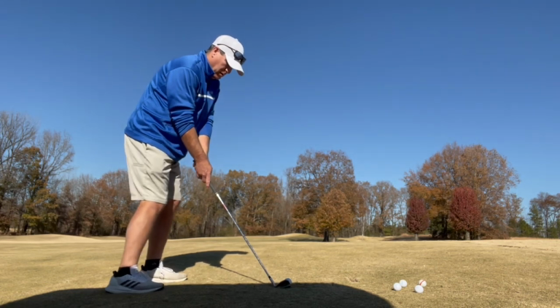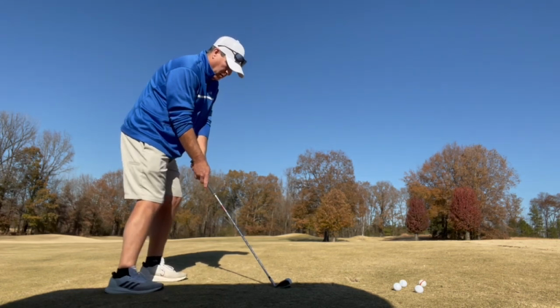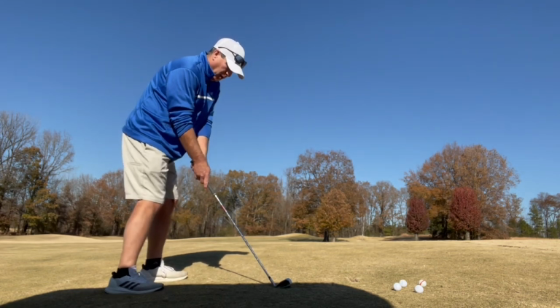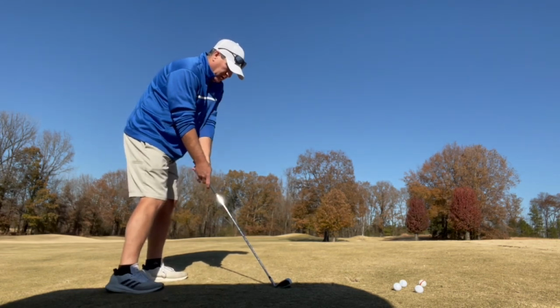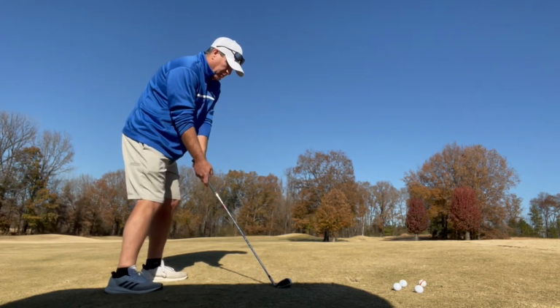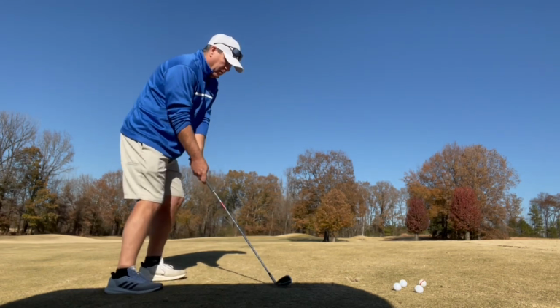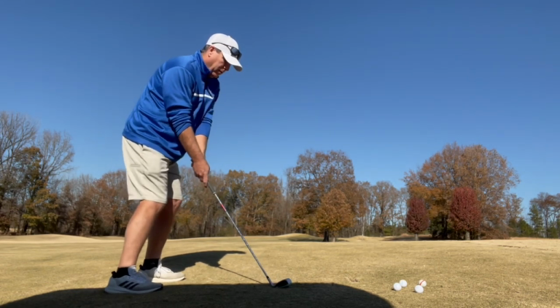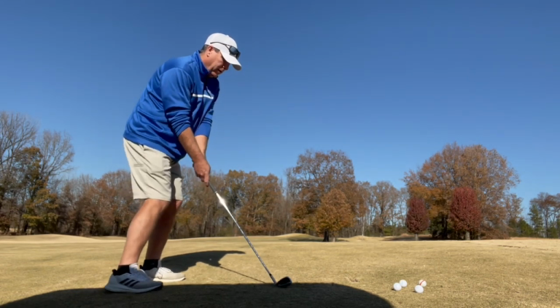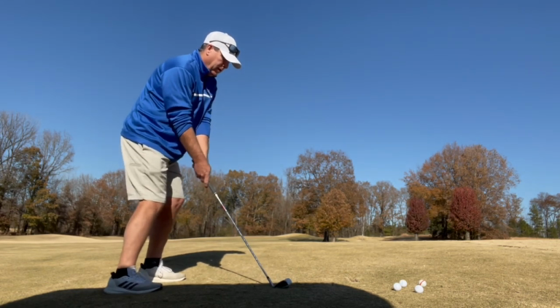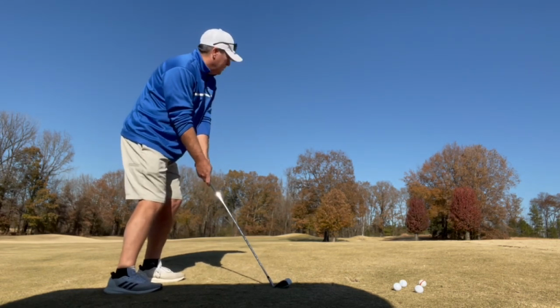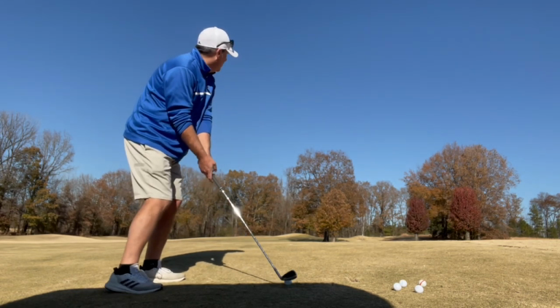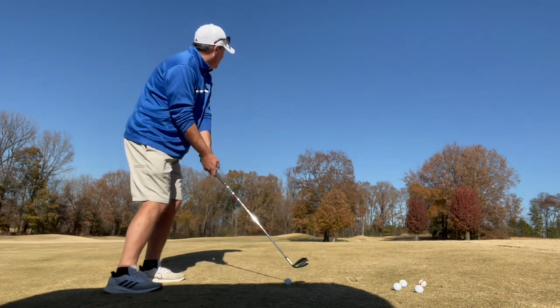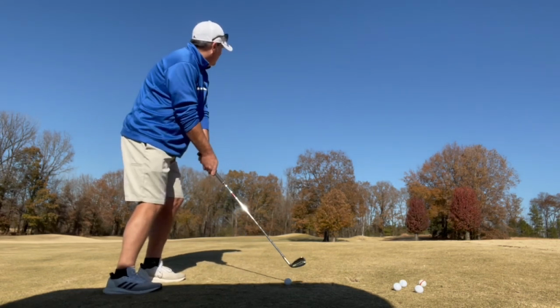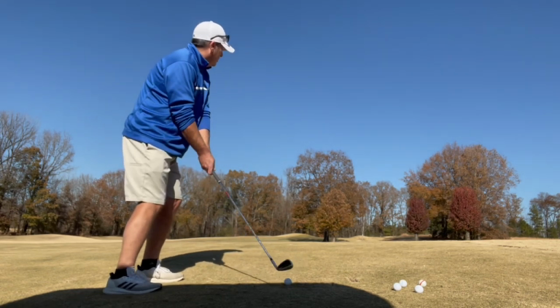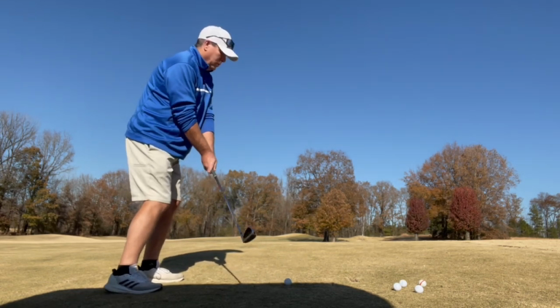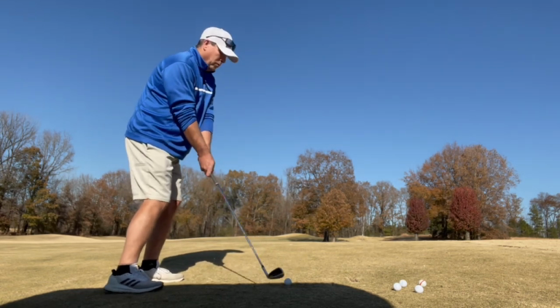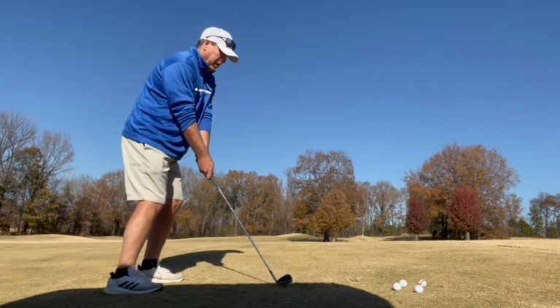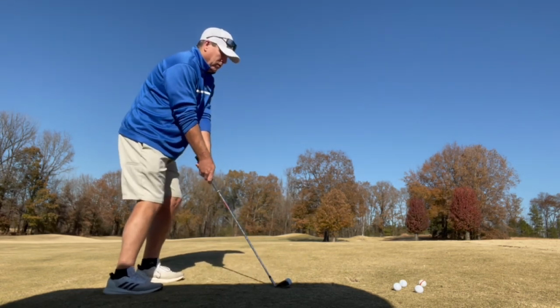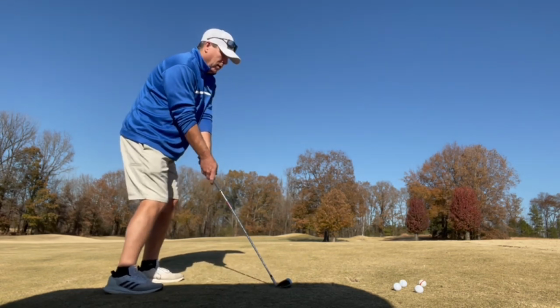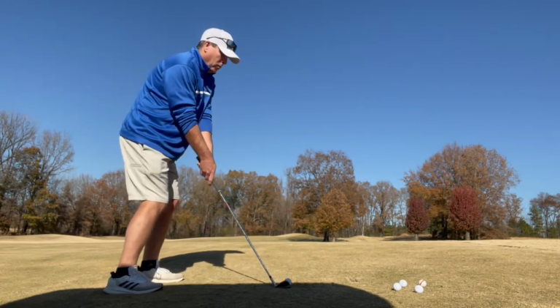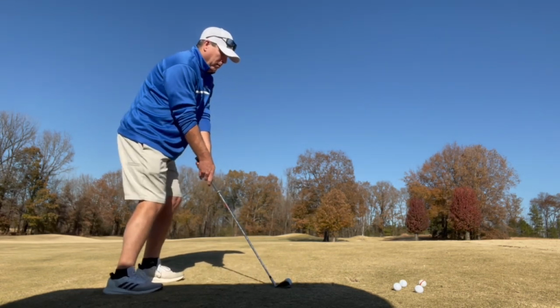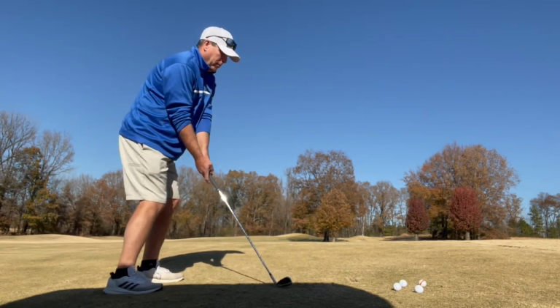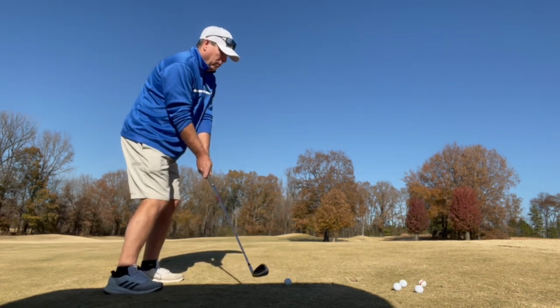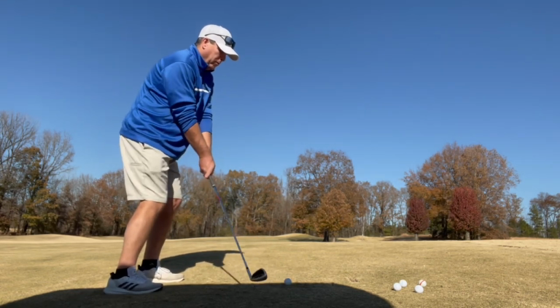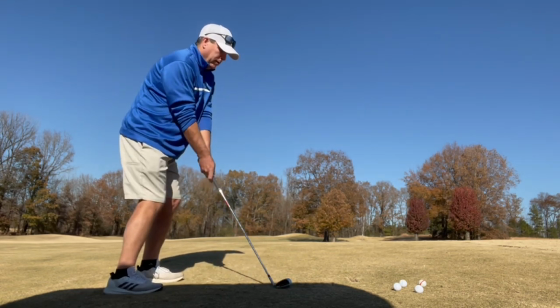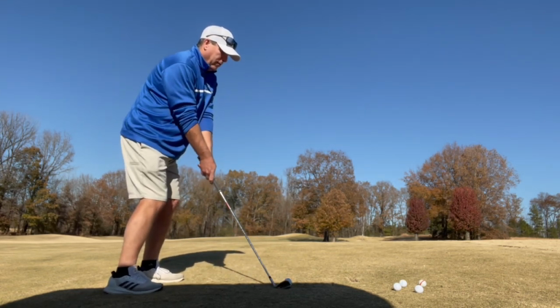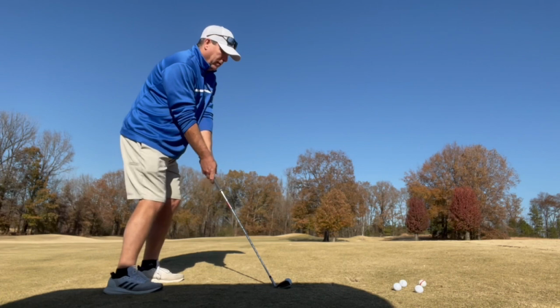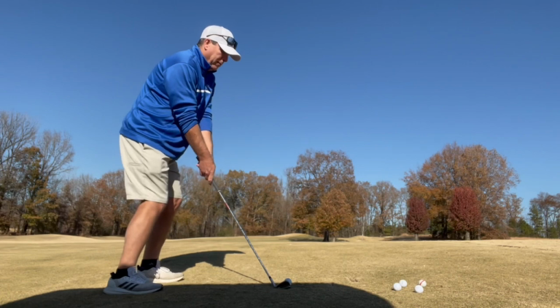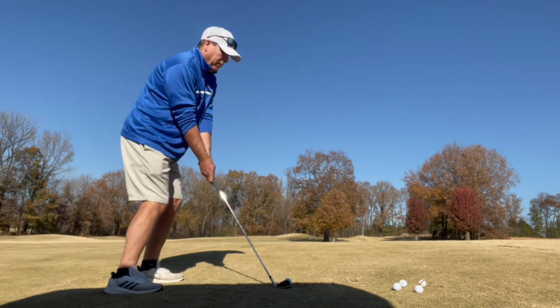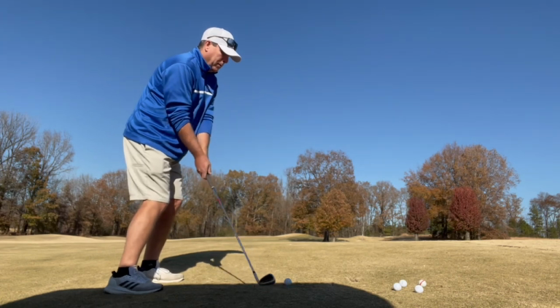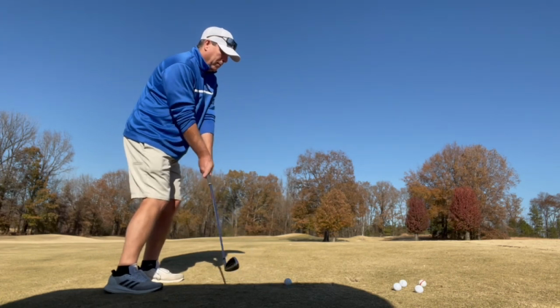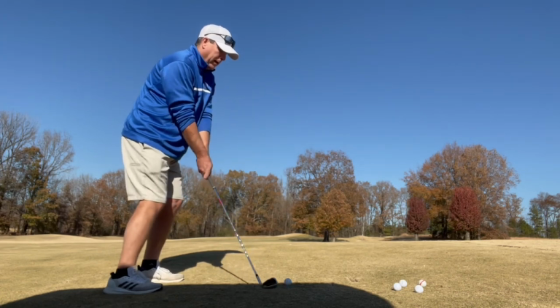The ball is above my feet, which will make it draw more, but I'm going to prevent that from happening by my path.